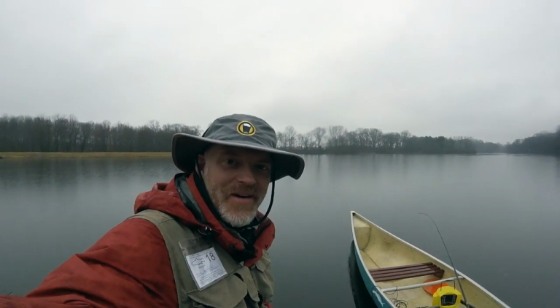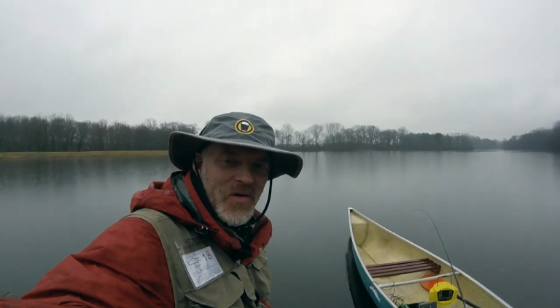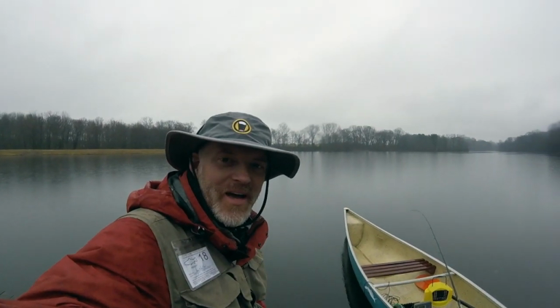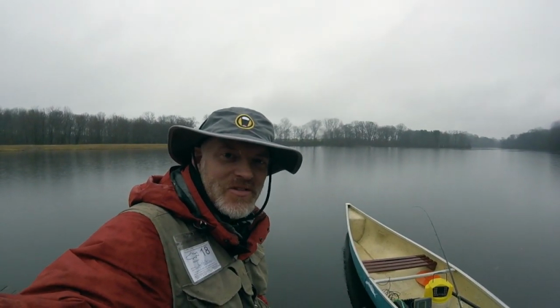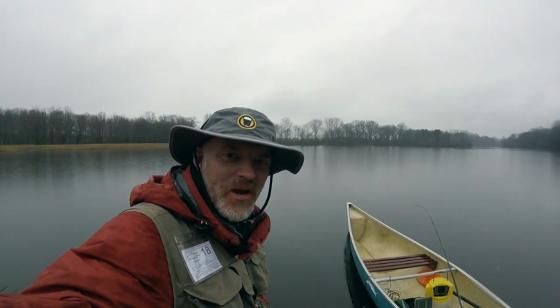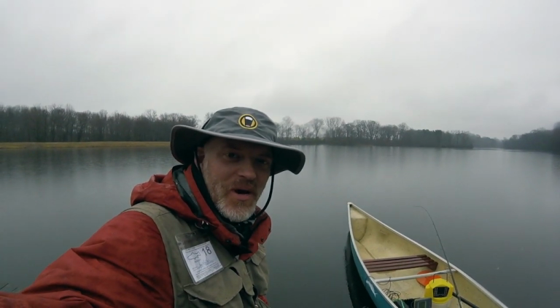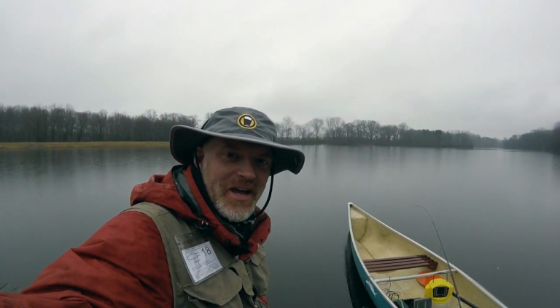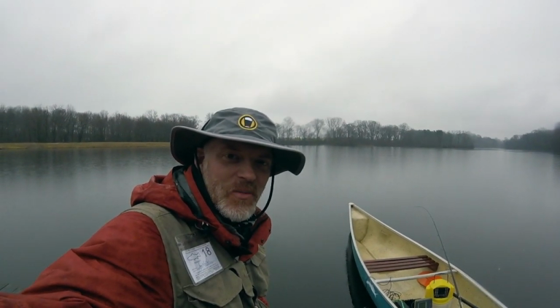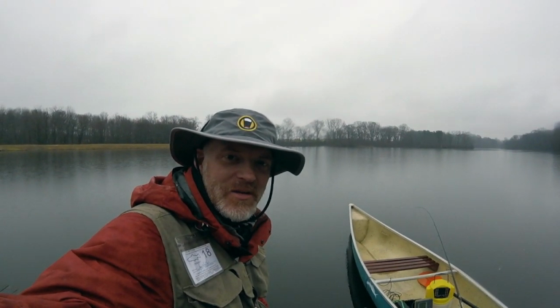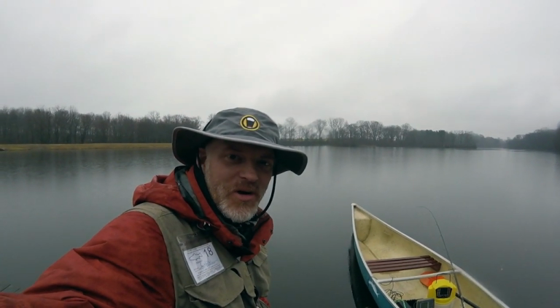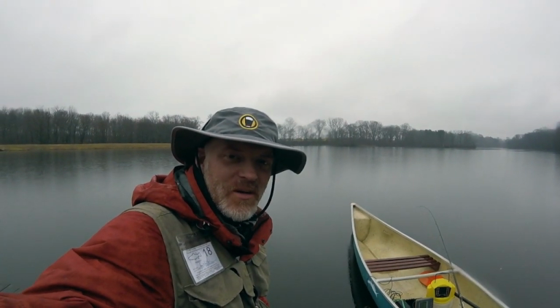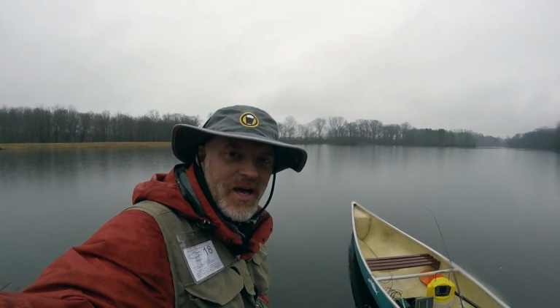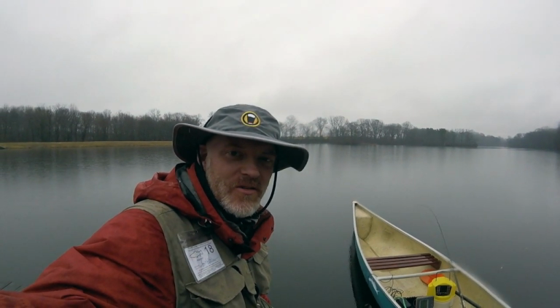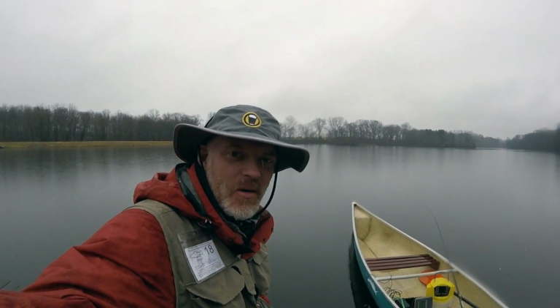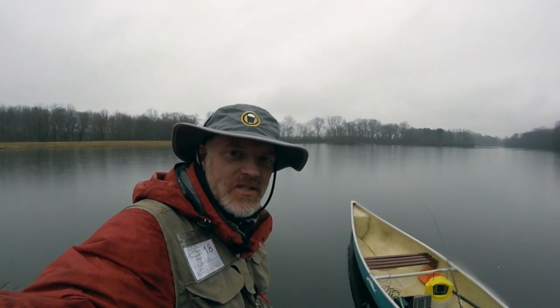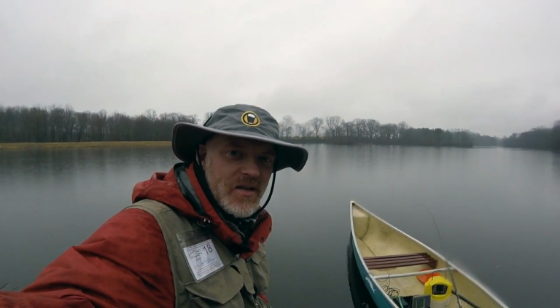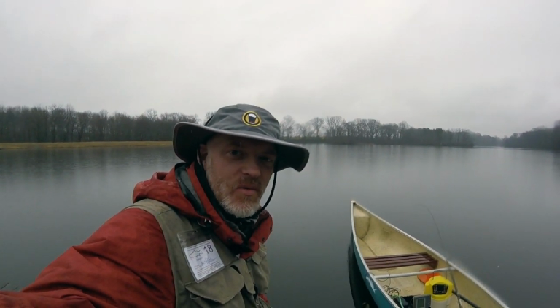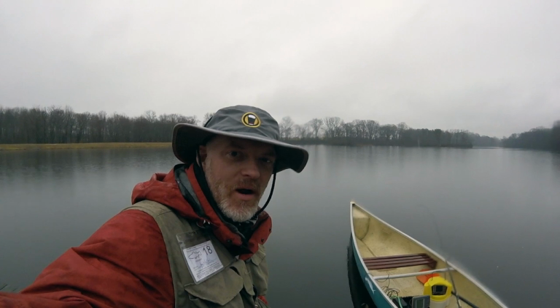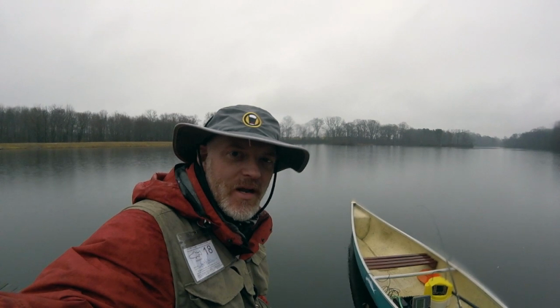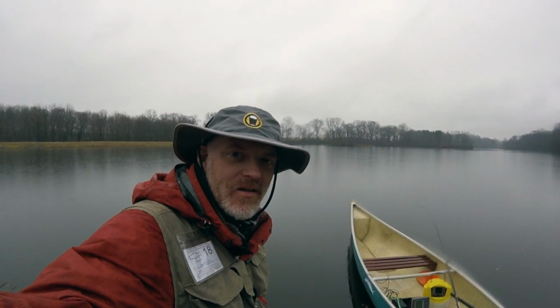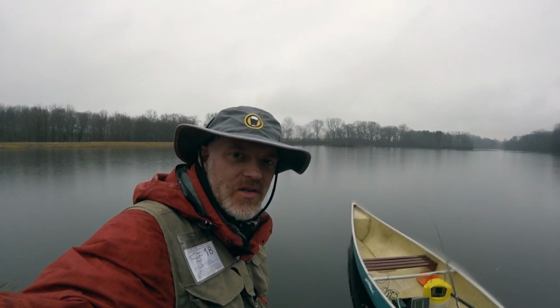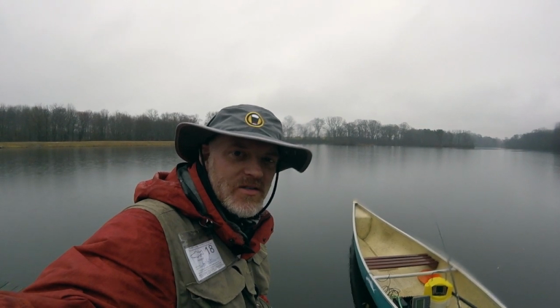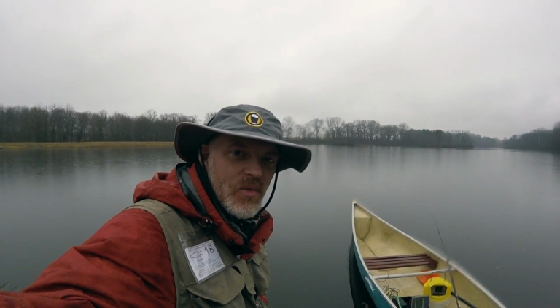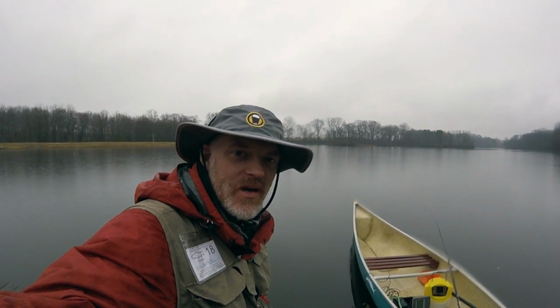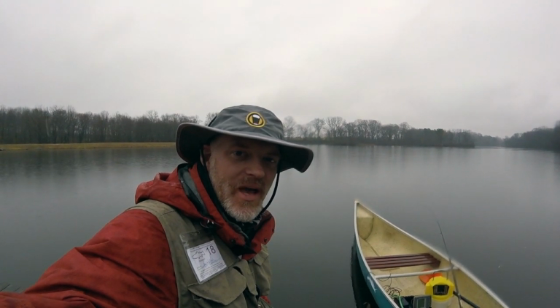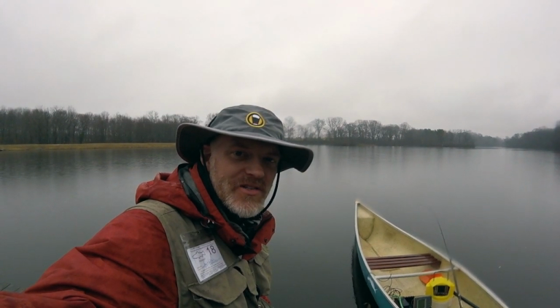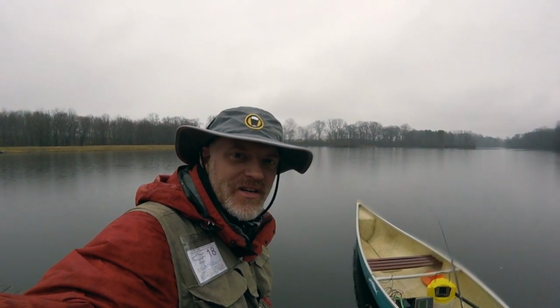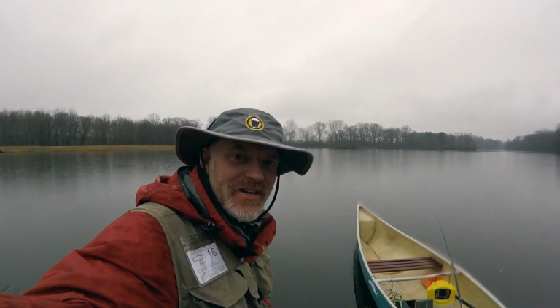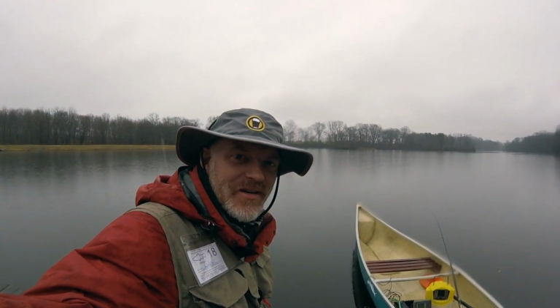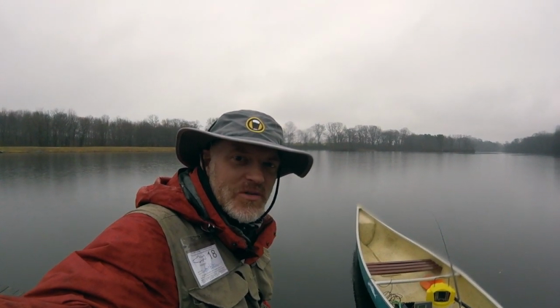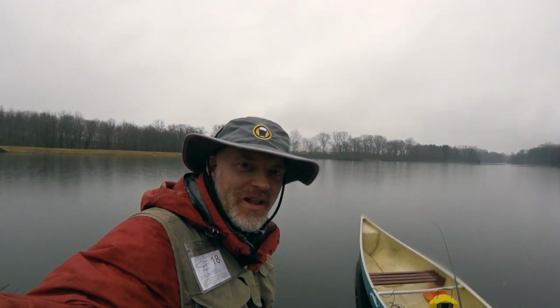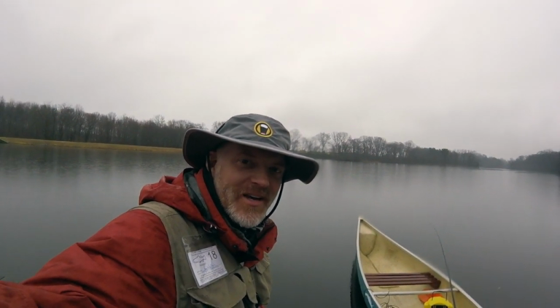Alright, it's Brandywine Angler, Vanley Parks, coming at you from the site. We're about ready to go — gonna launch and see what we can catch. Wish me luck.